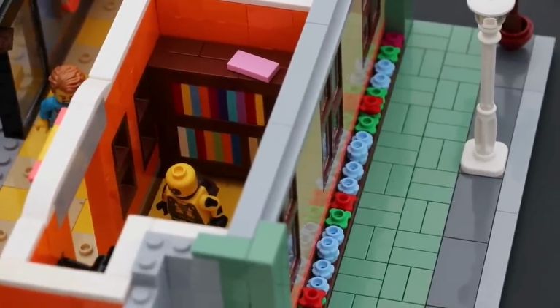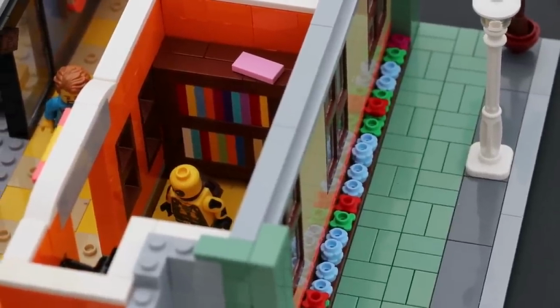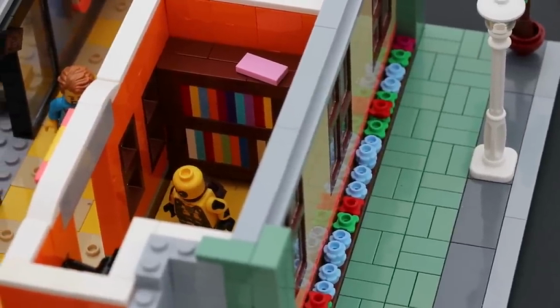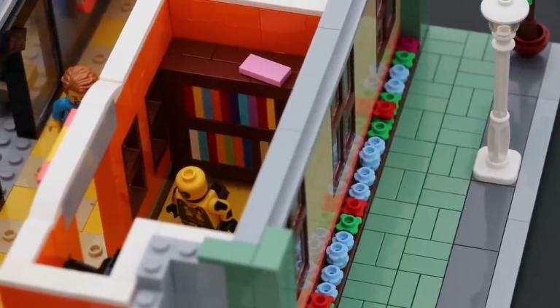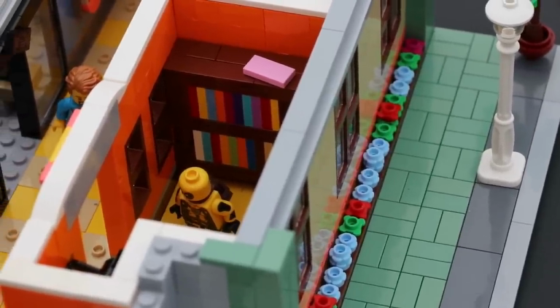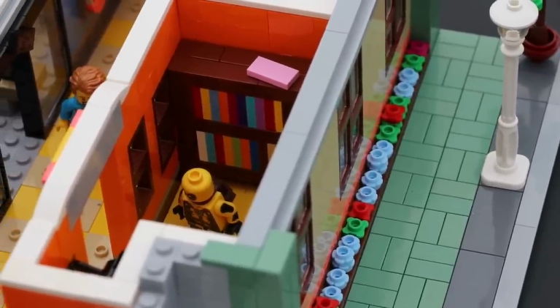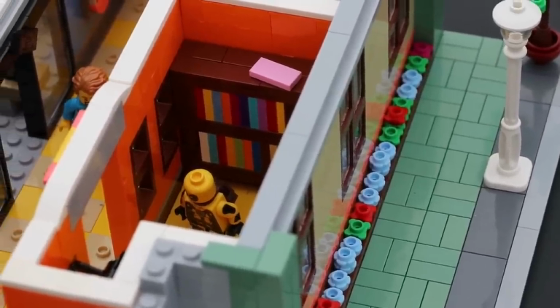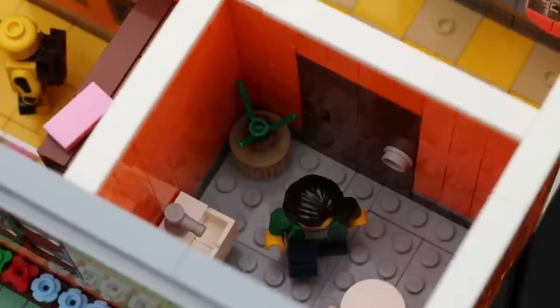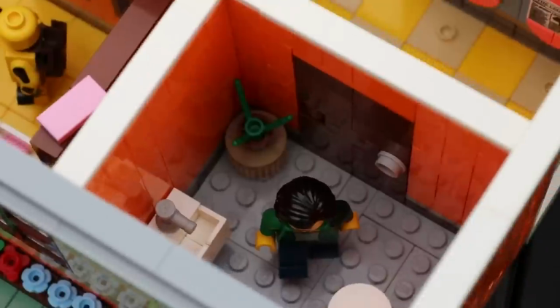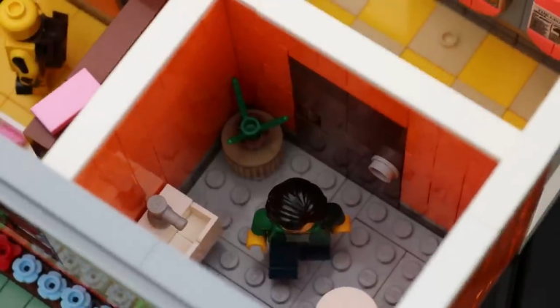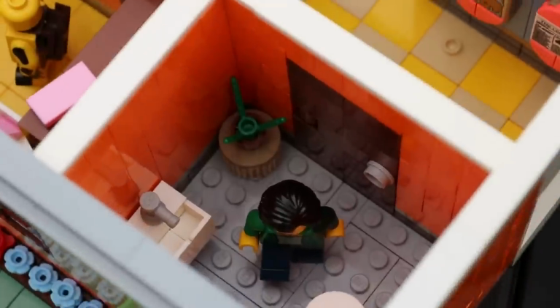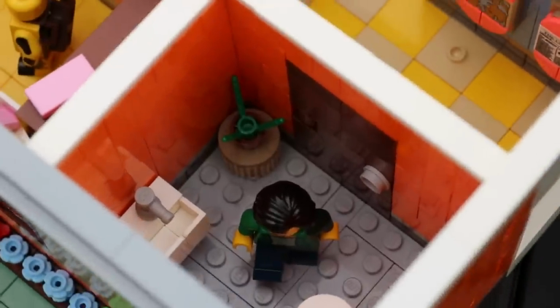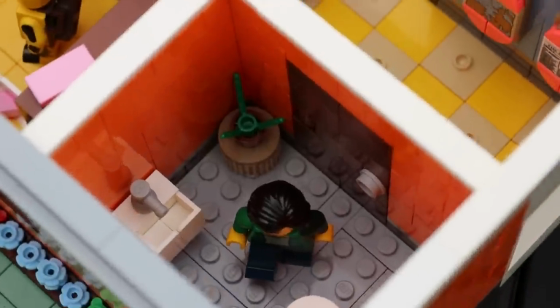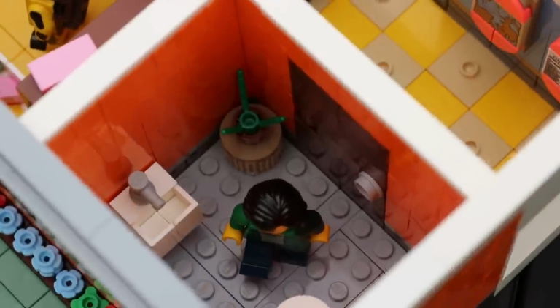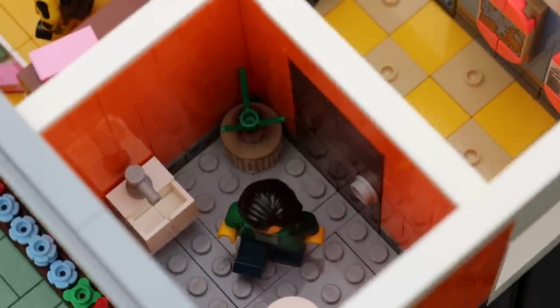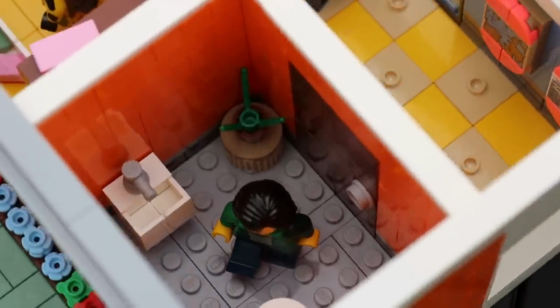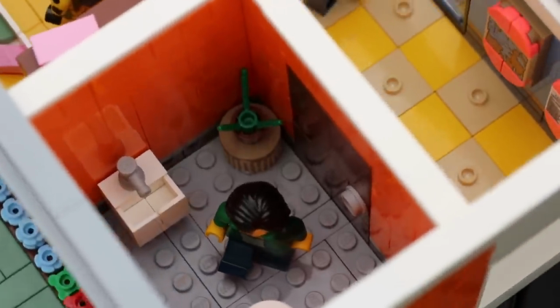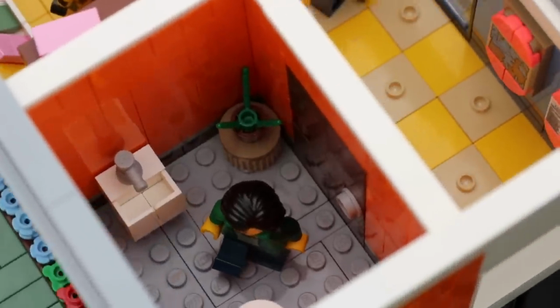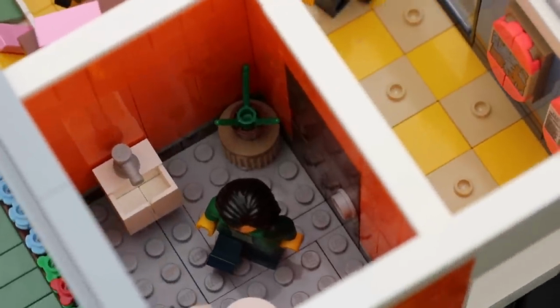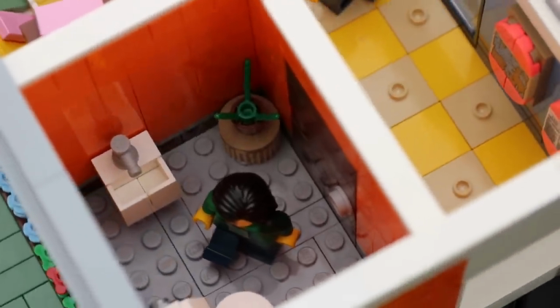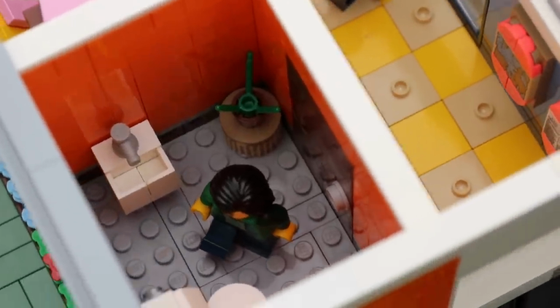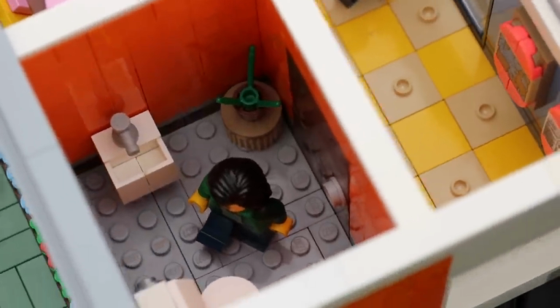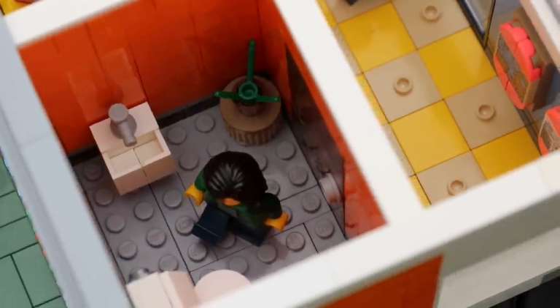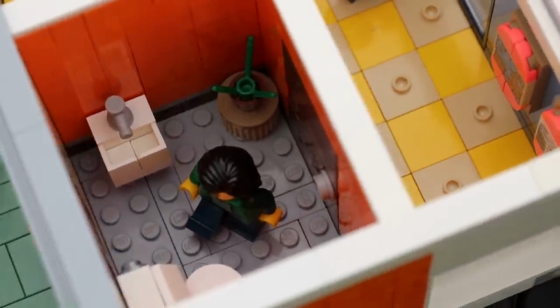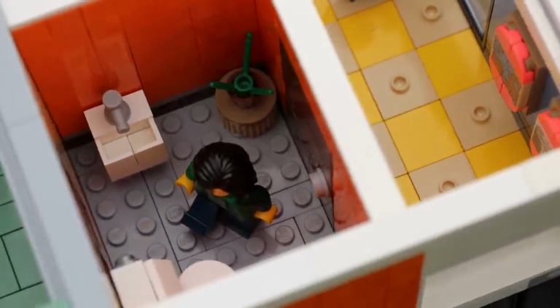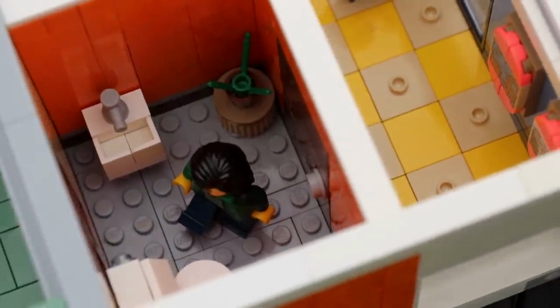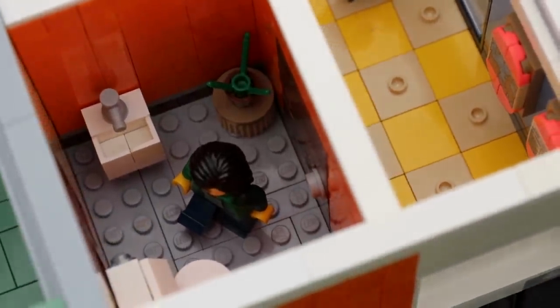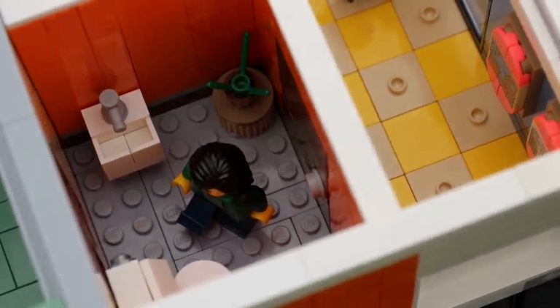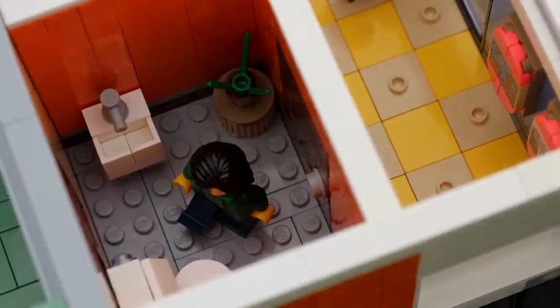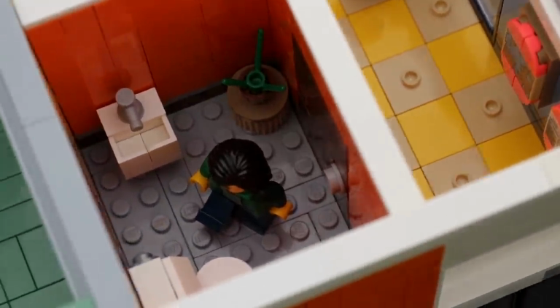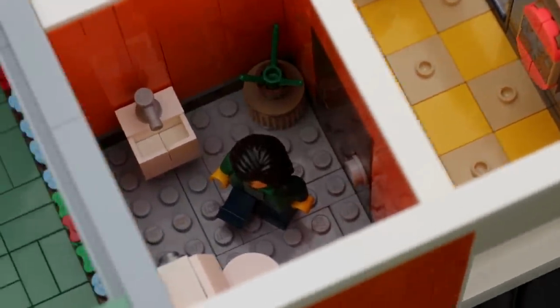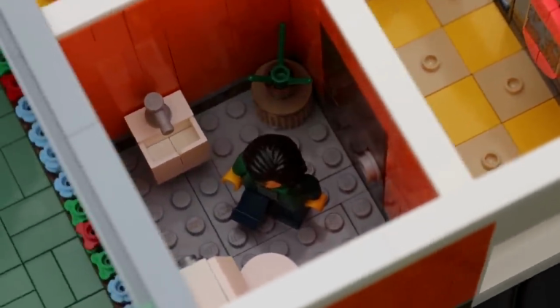The final room on the first floor is the bathroom. There's nothing but a sink, a toilet, and a plant to make it smell better.